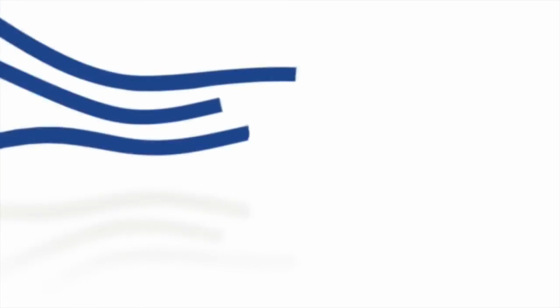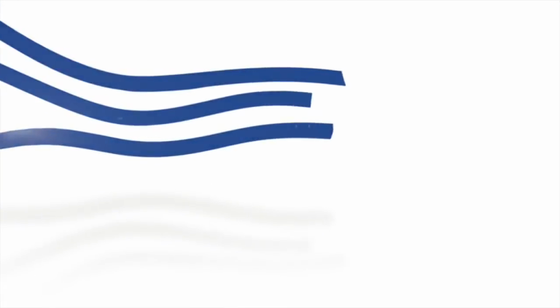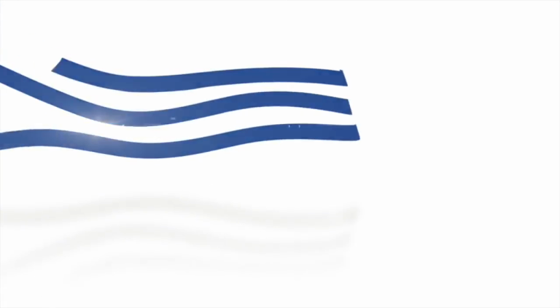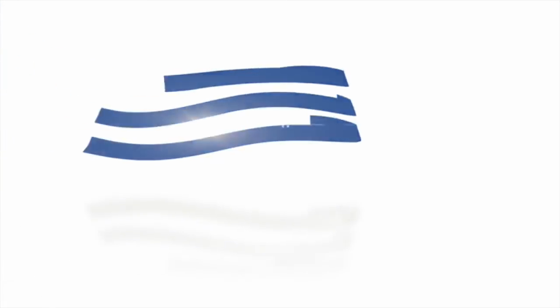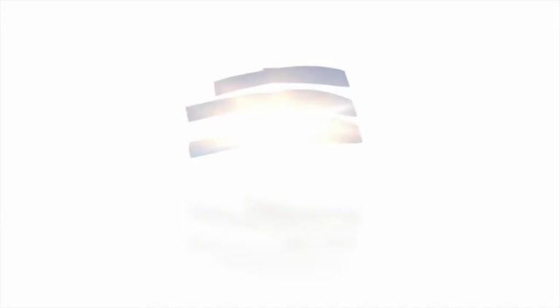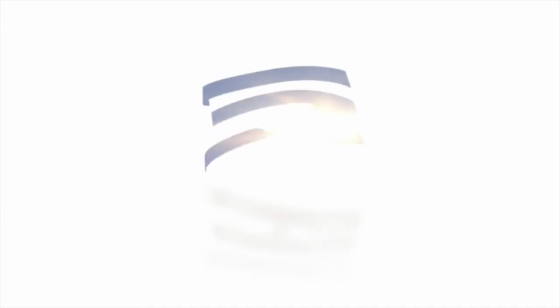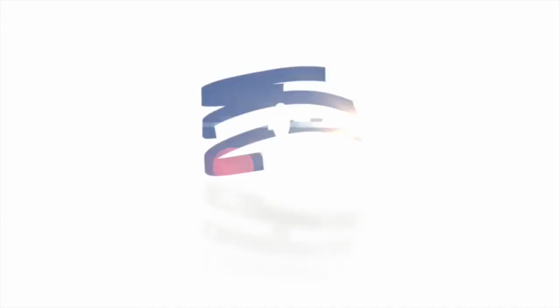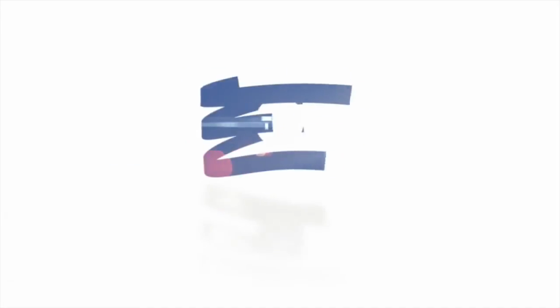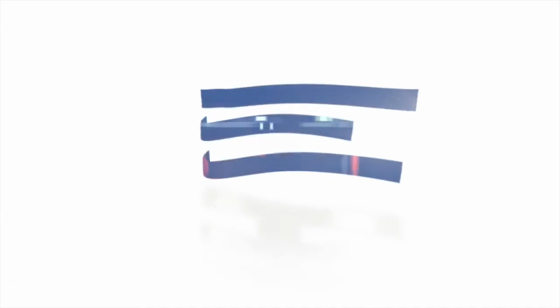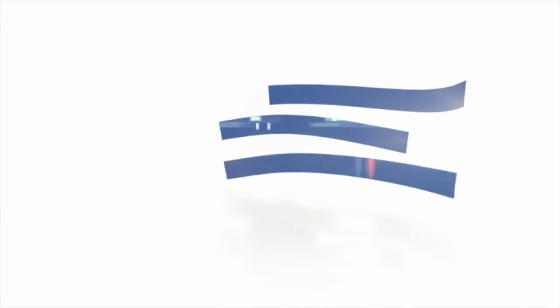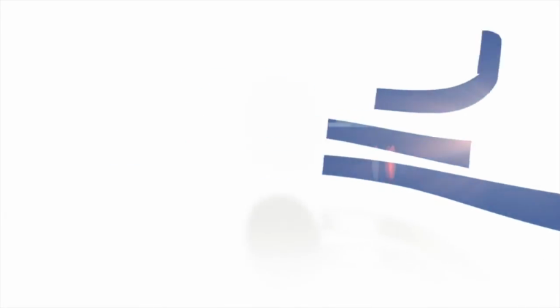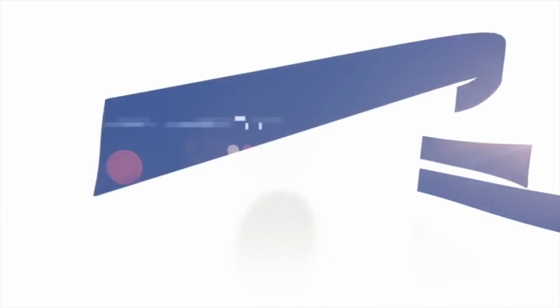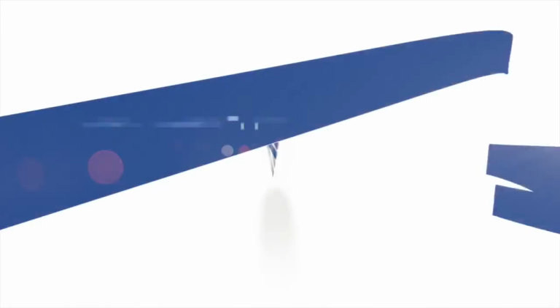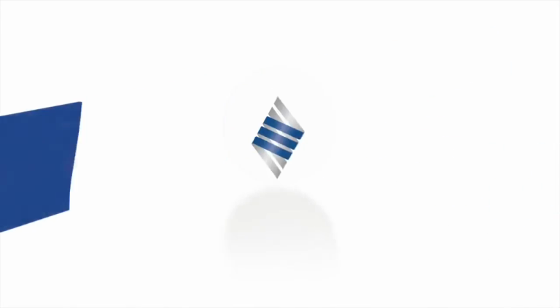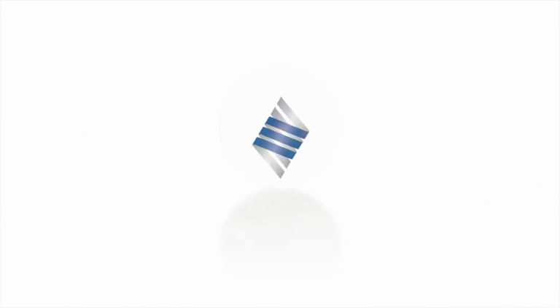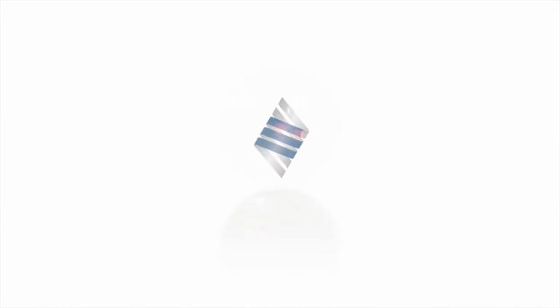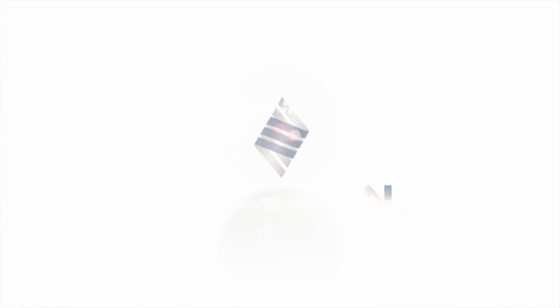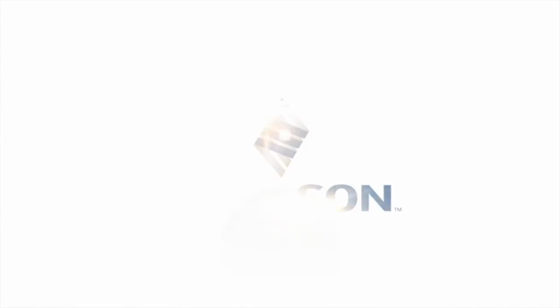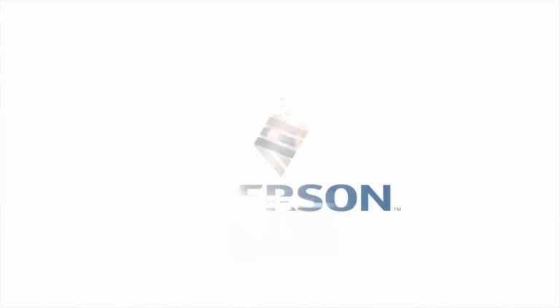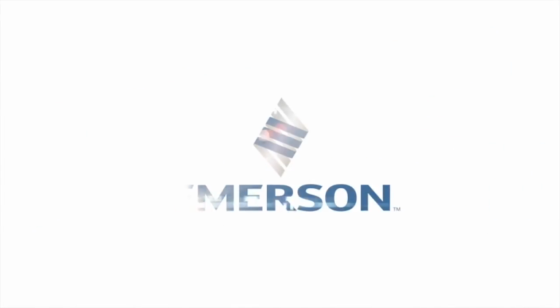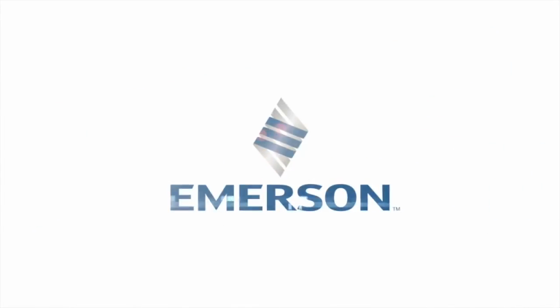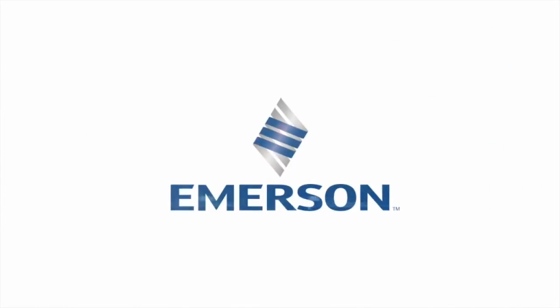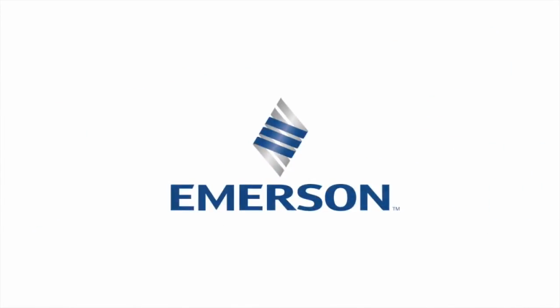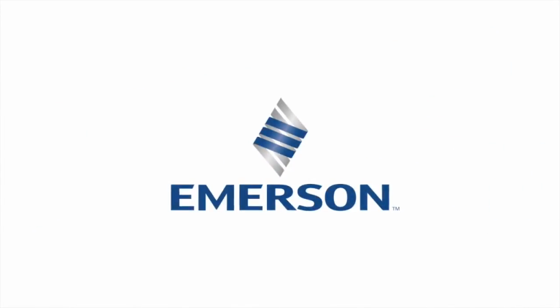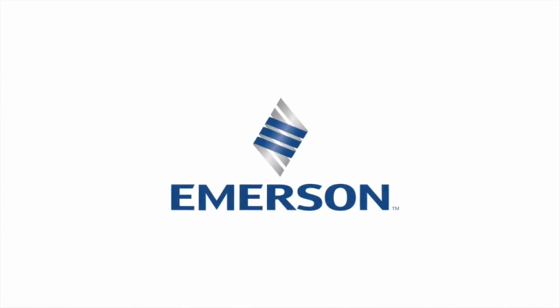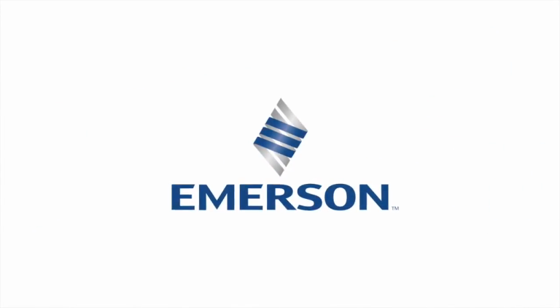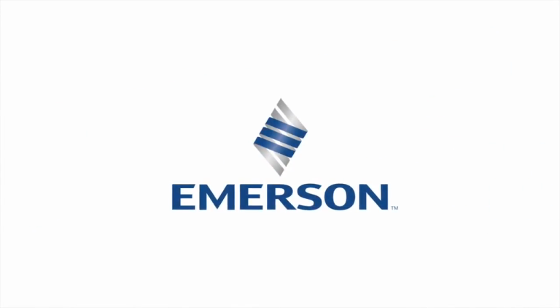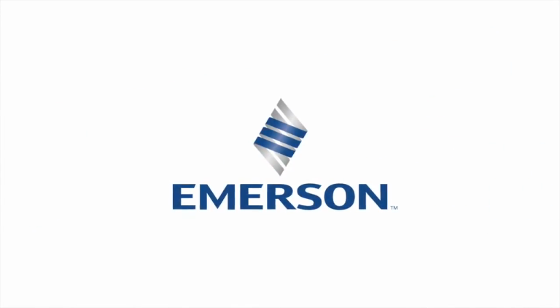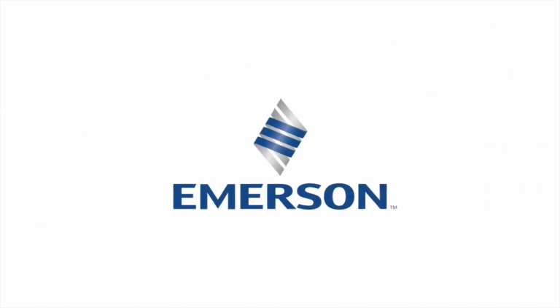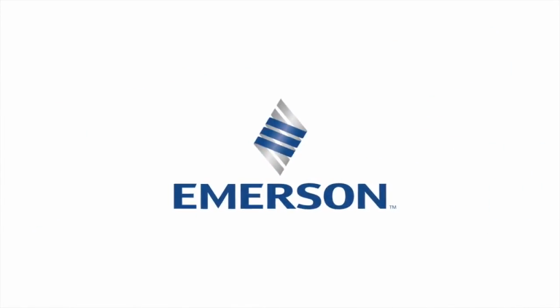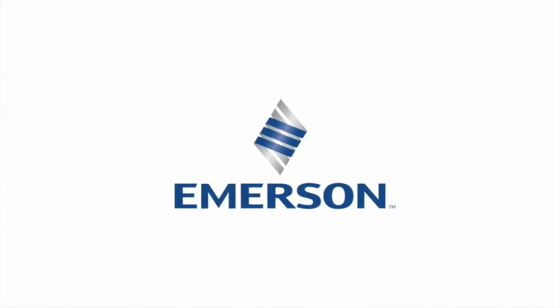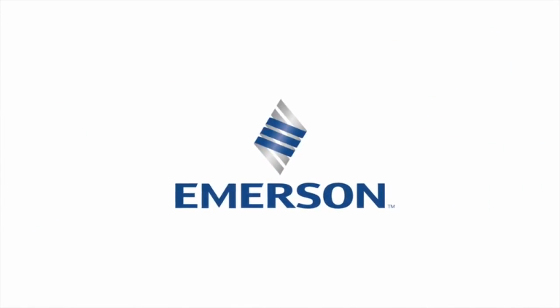Share pictures of your handiwork on Facebook, Twitter, and Instagram using the hashtag MyEmersonFan.